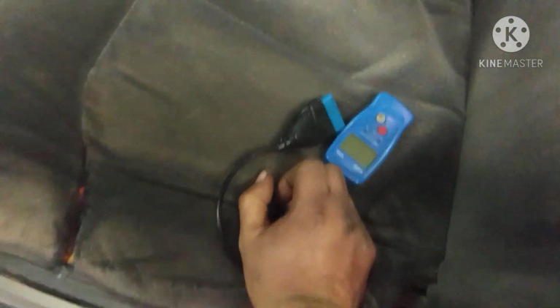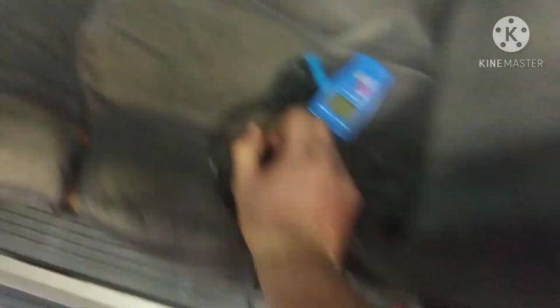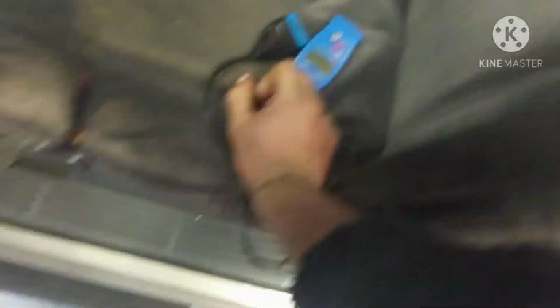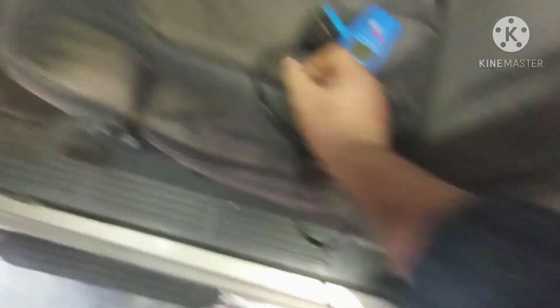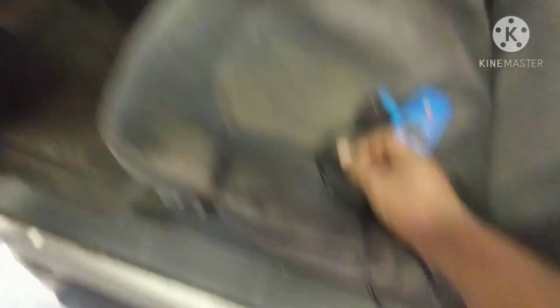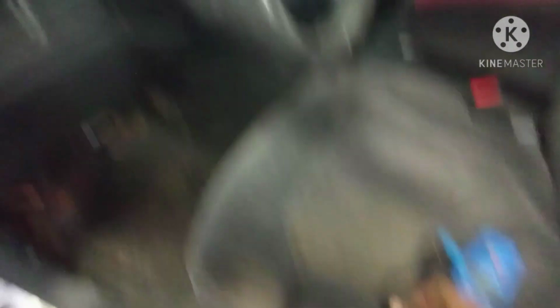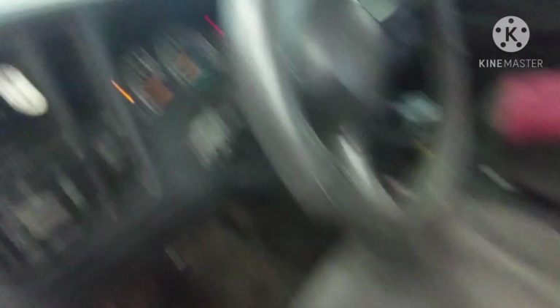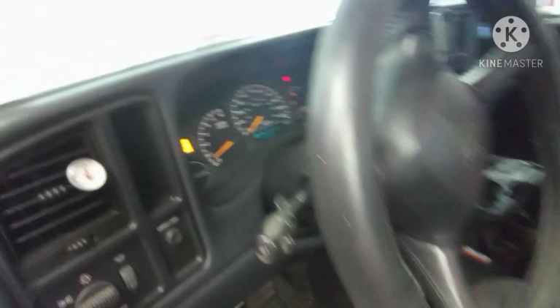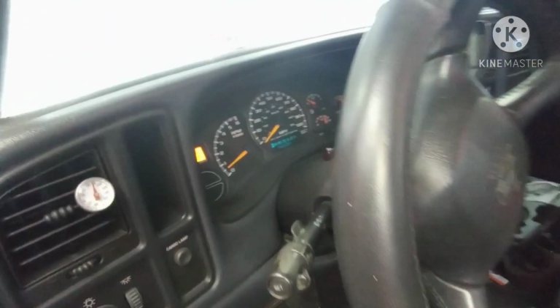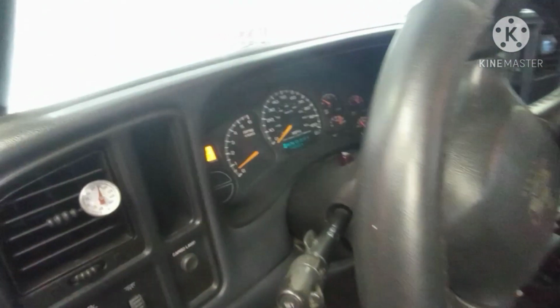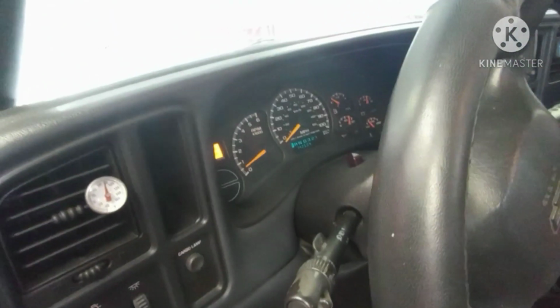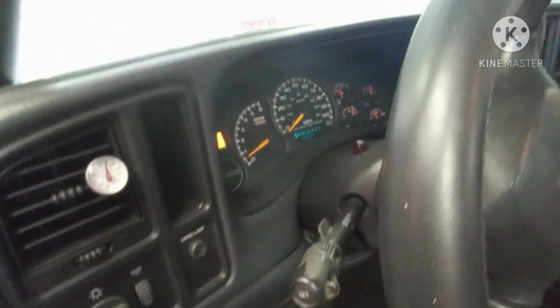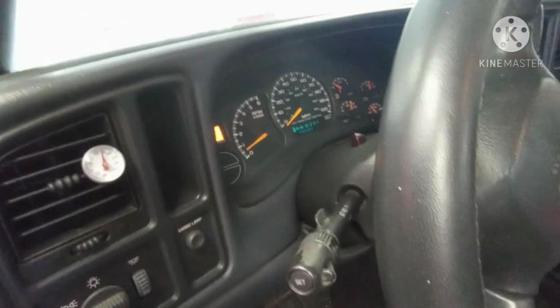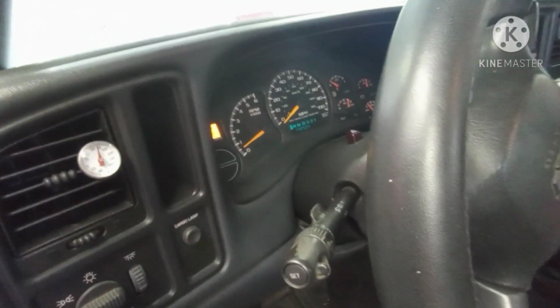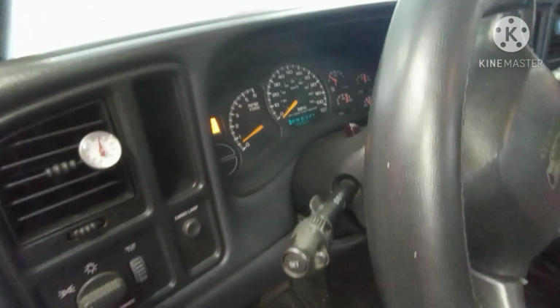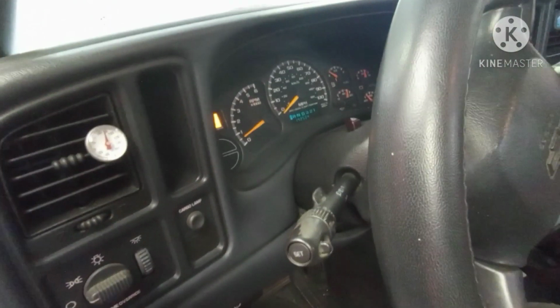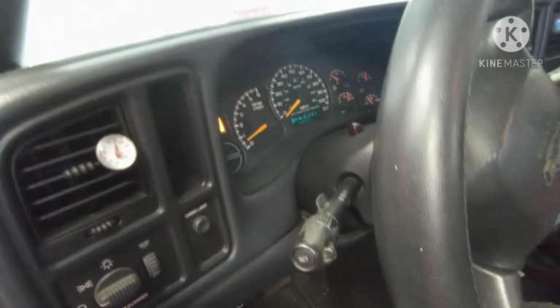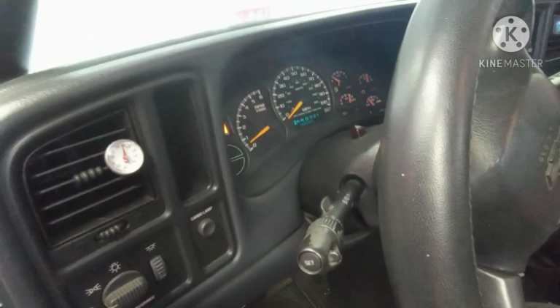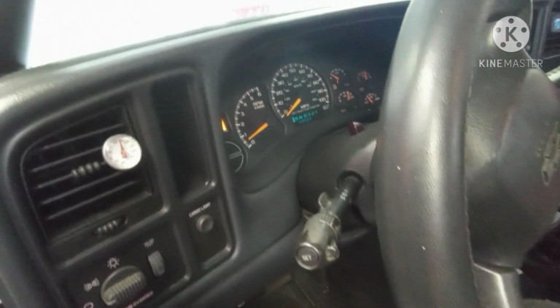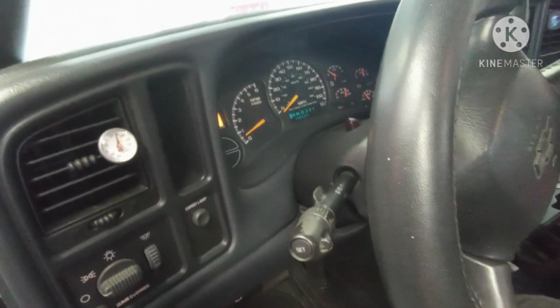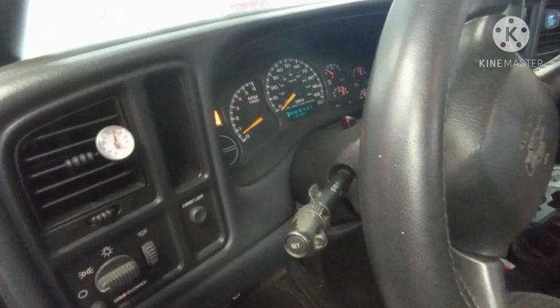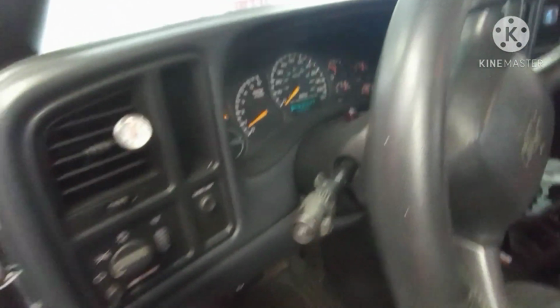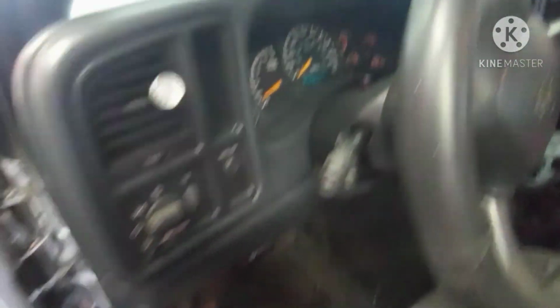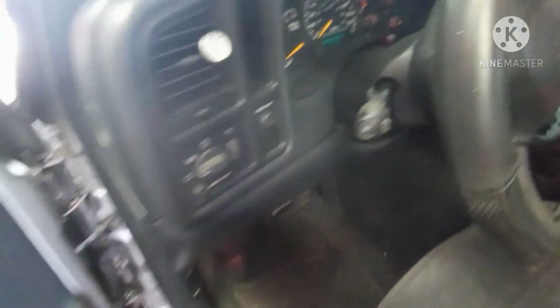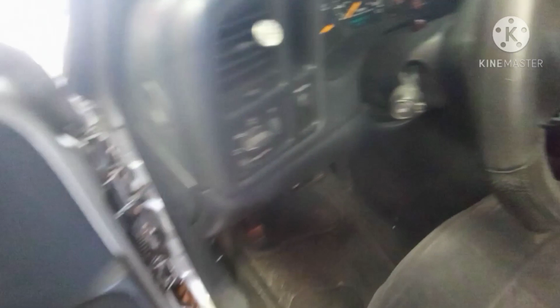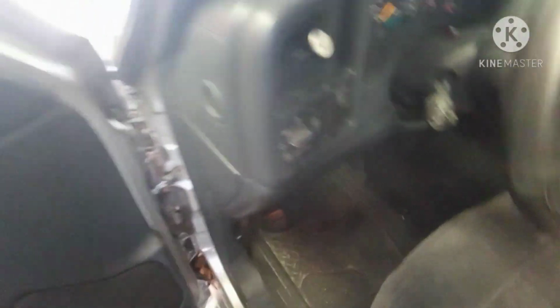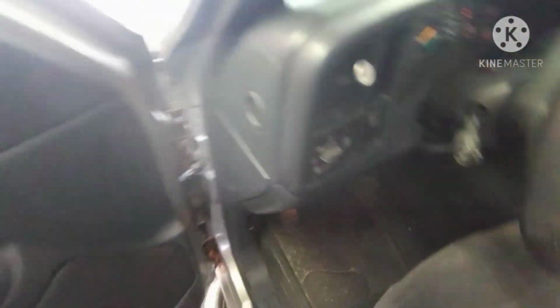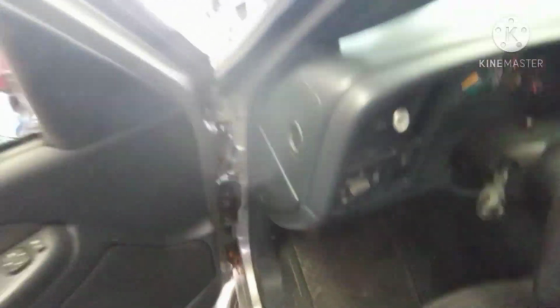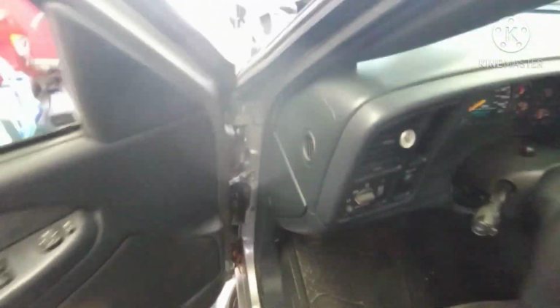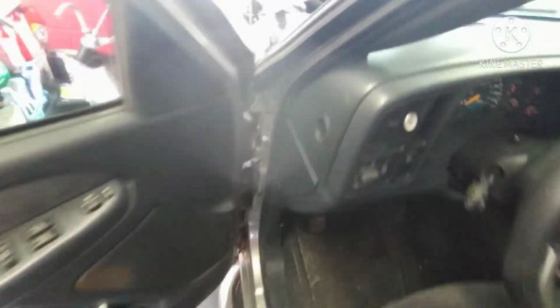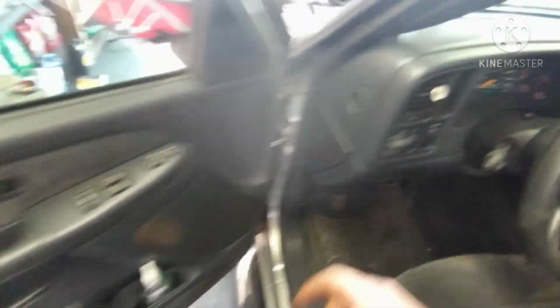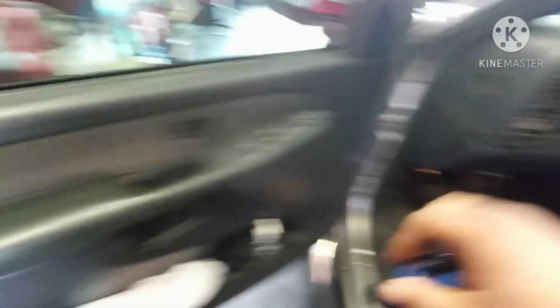It's good, it's good. We're perfect - the check engine light is gone.